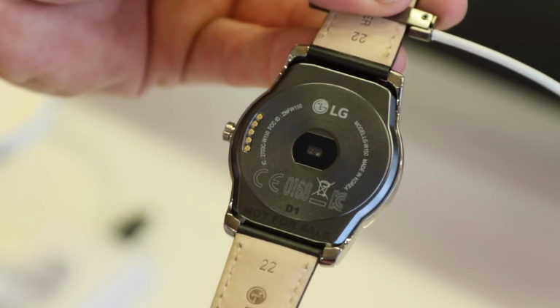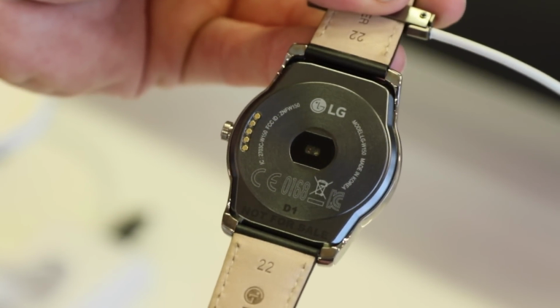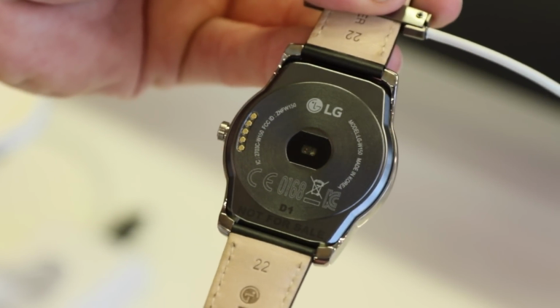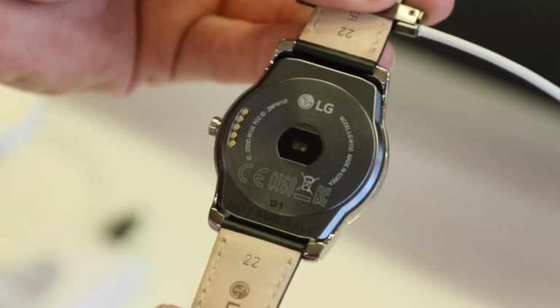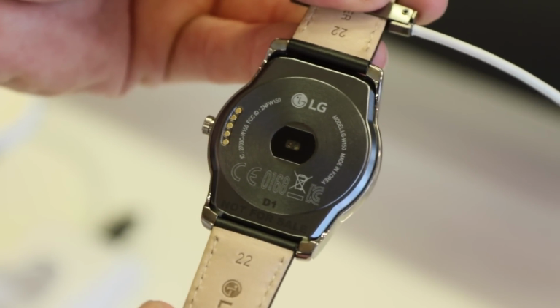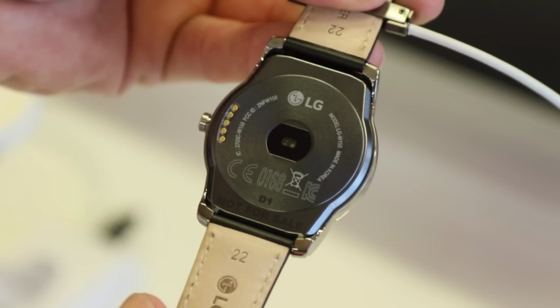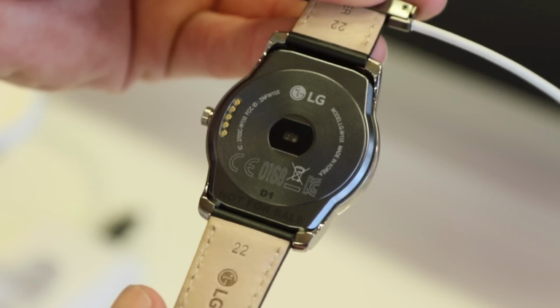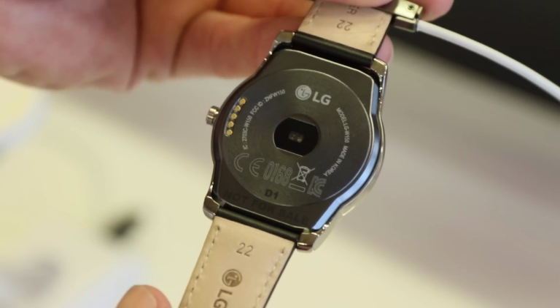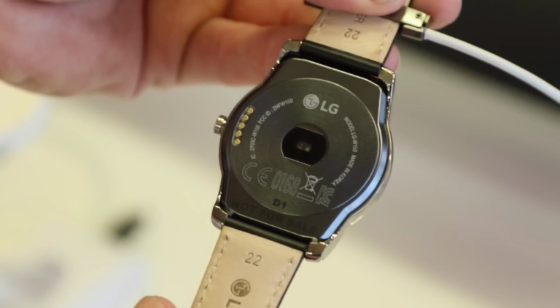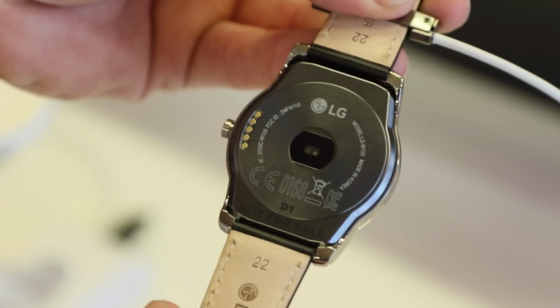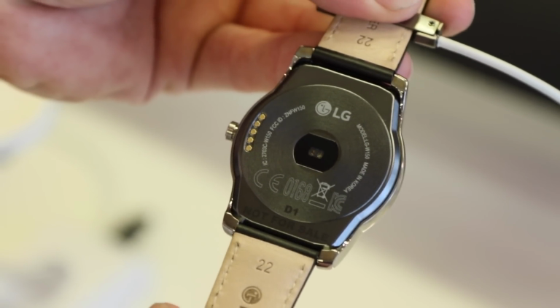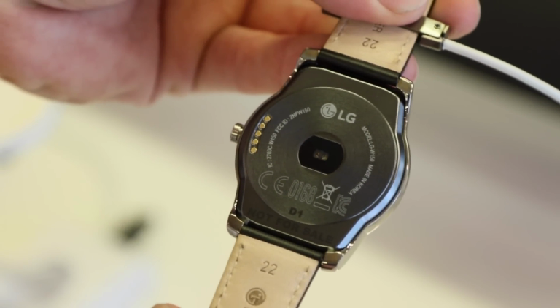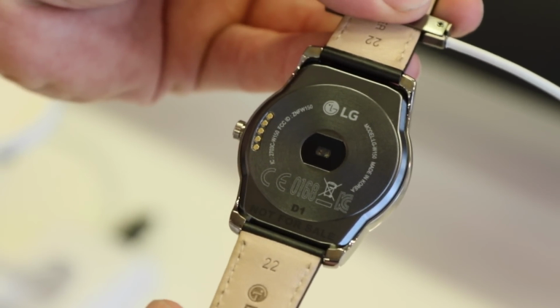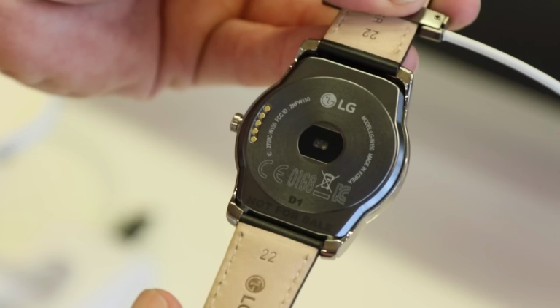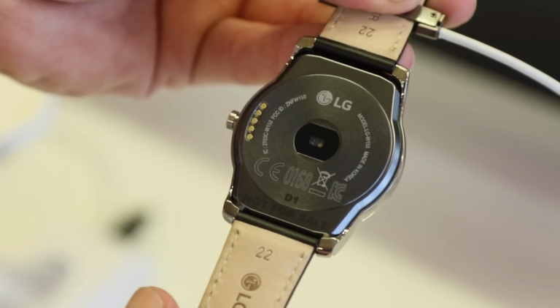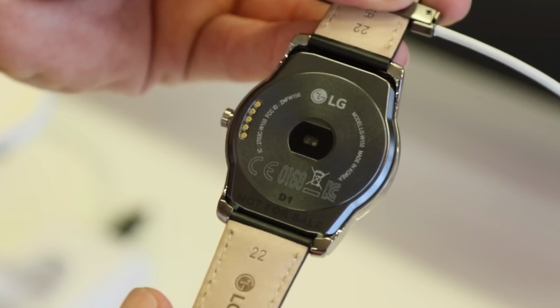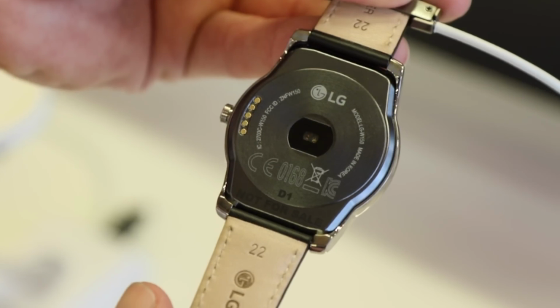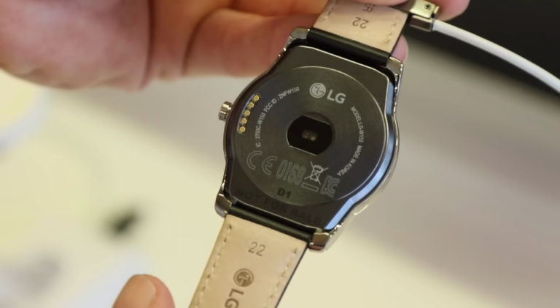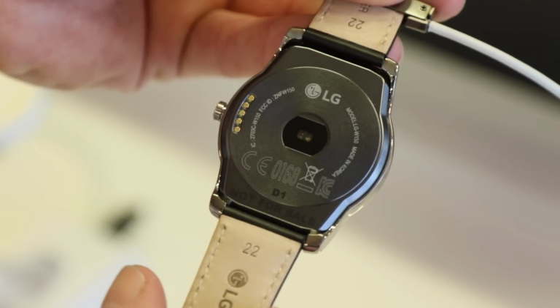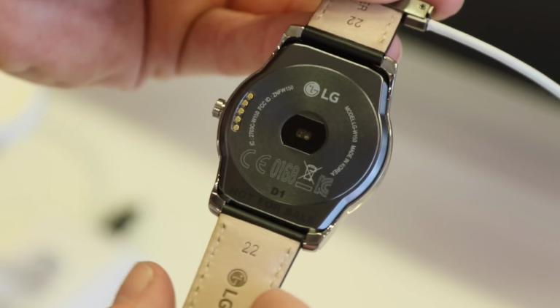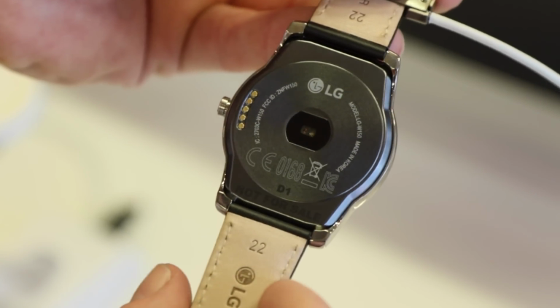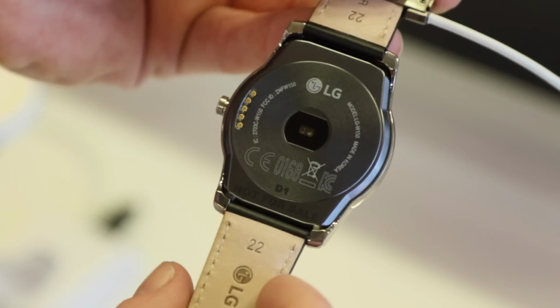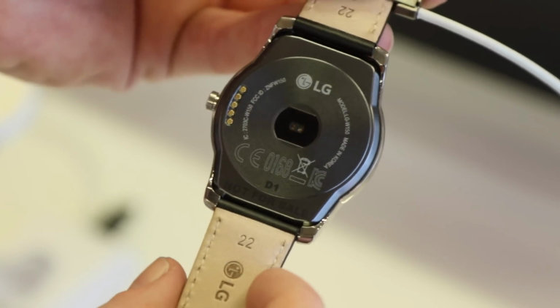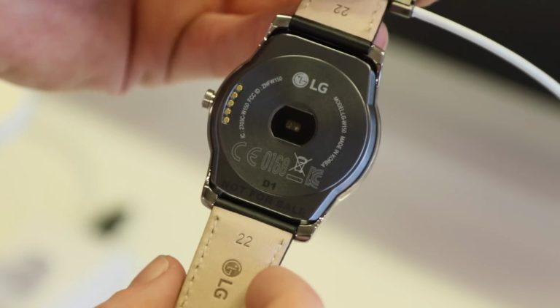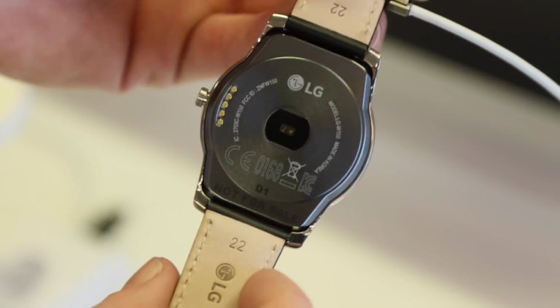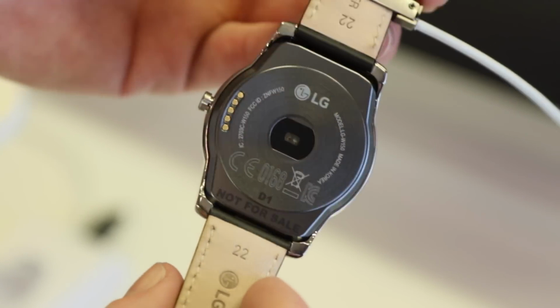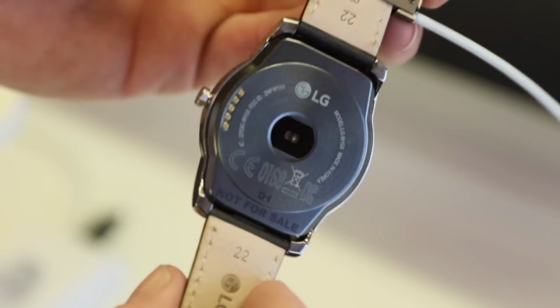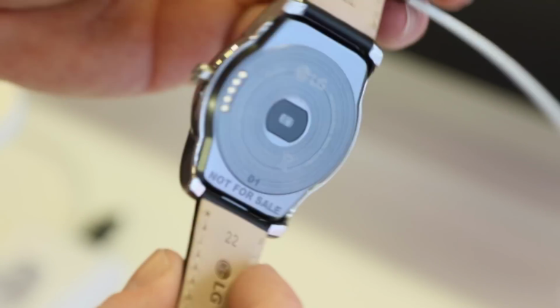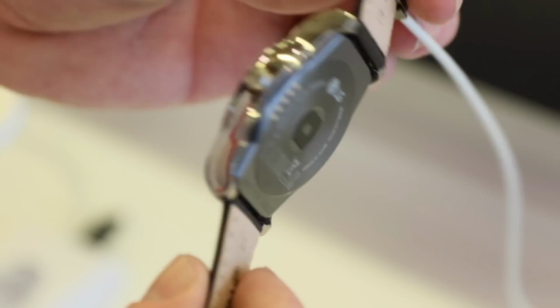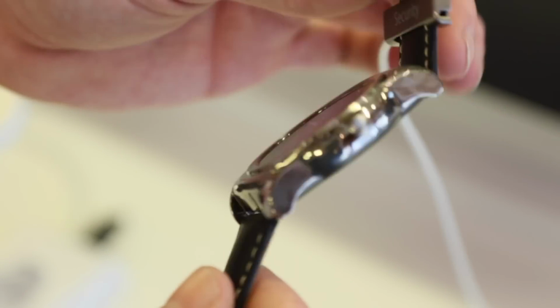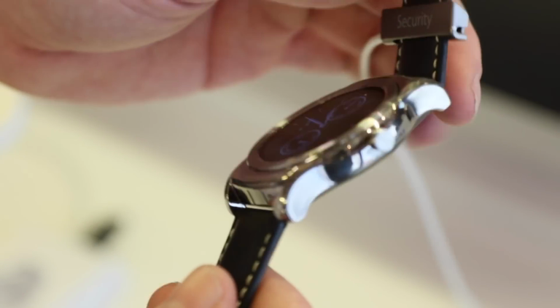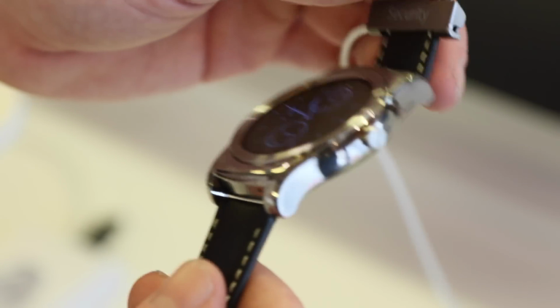Pogo pins unfortunately — no Qi wireless charging — and a heart rate sensor and barometer and all that kind of fun stuff as well.